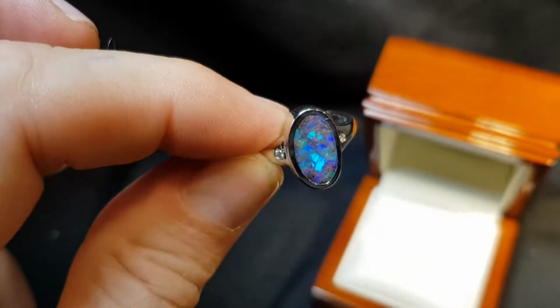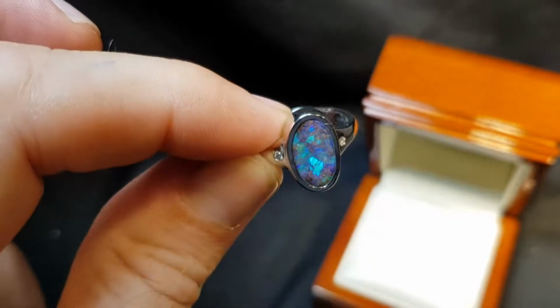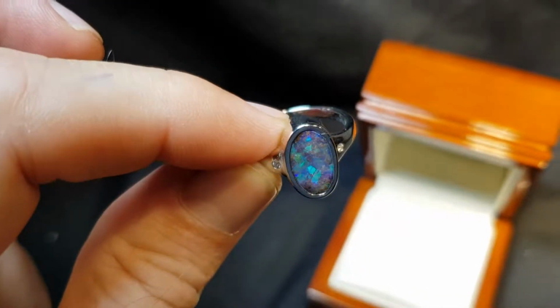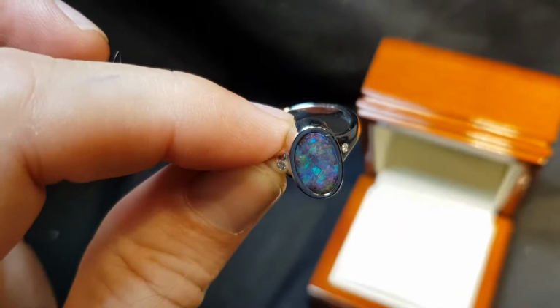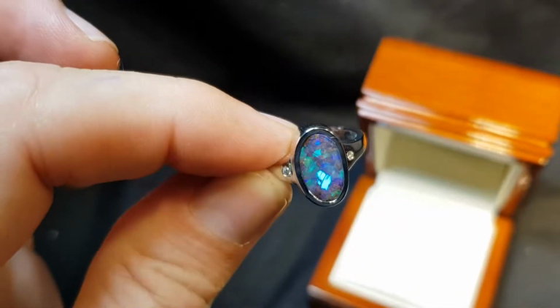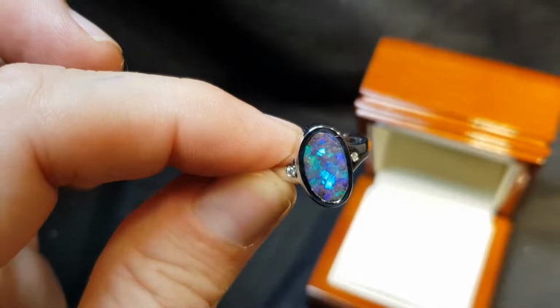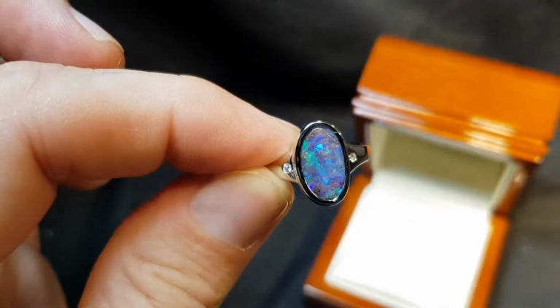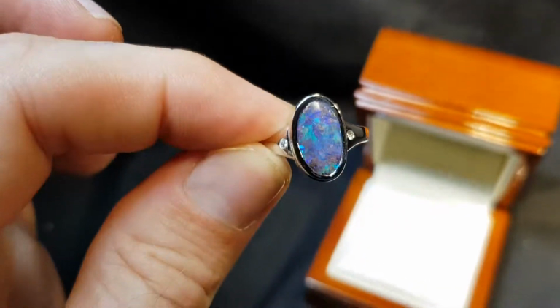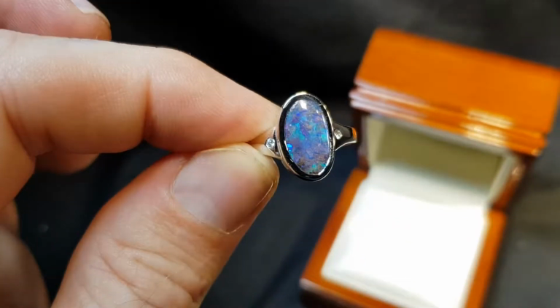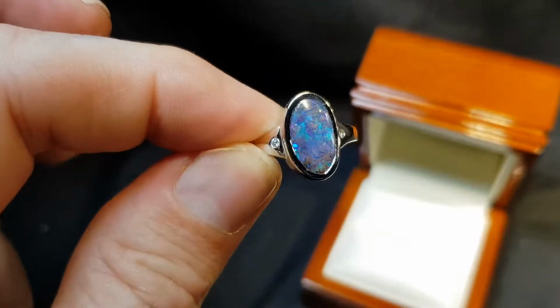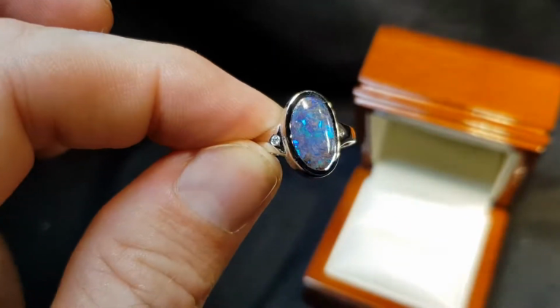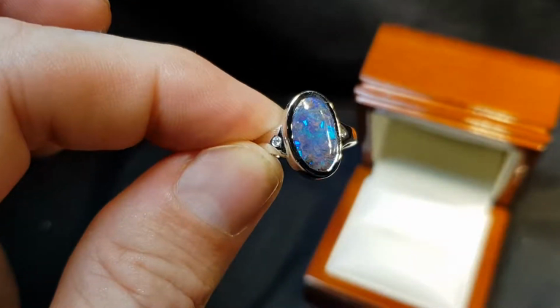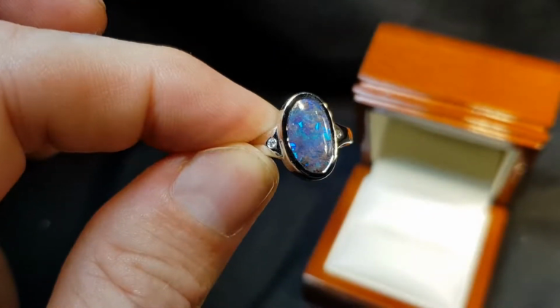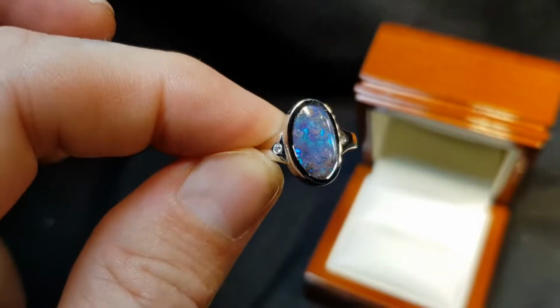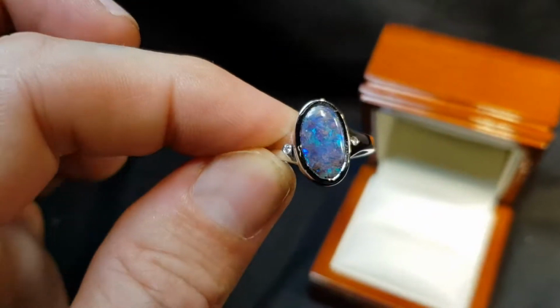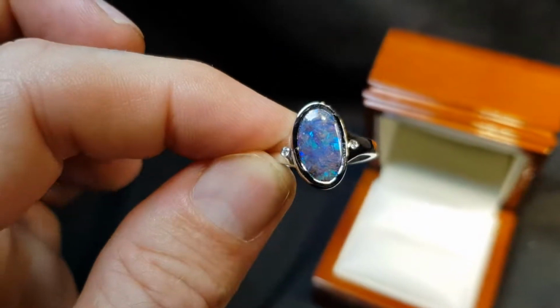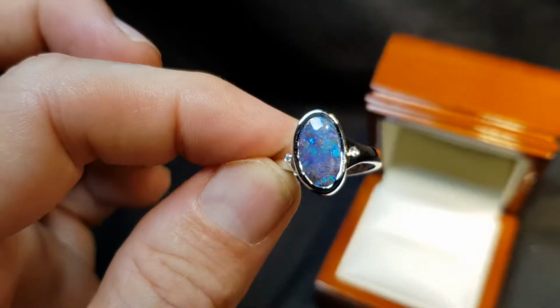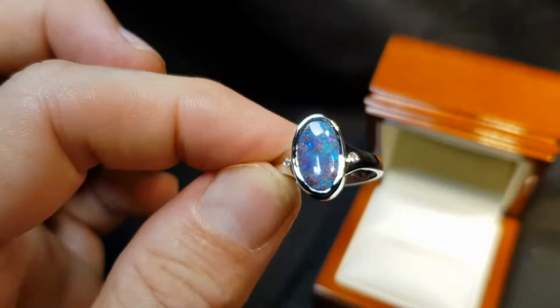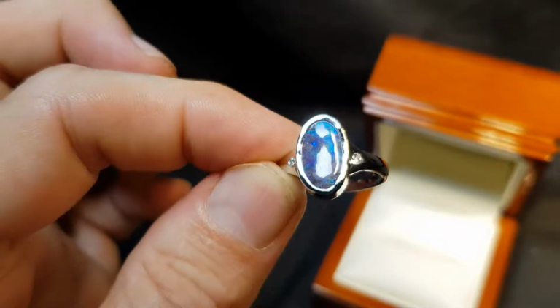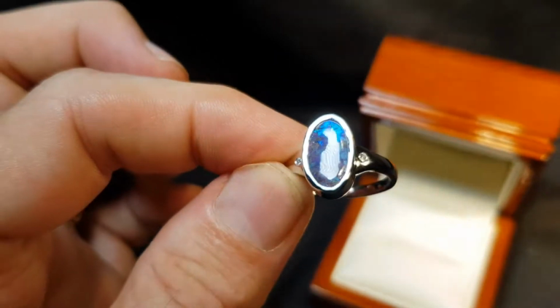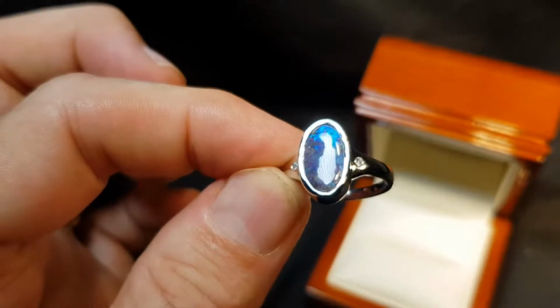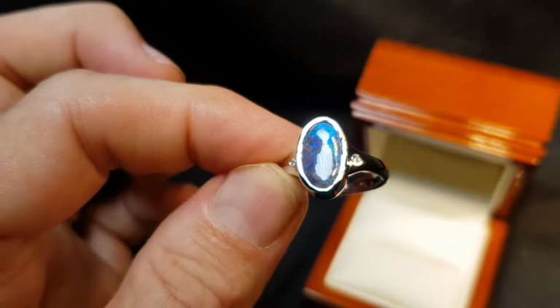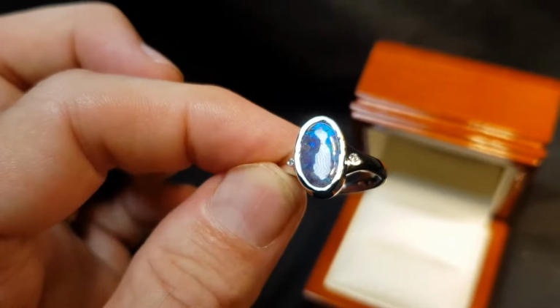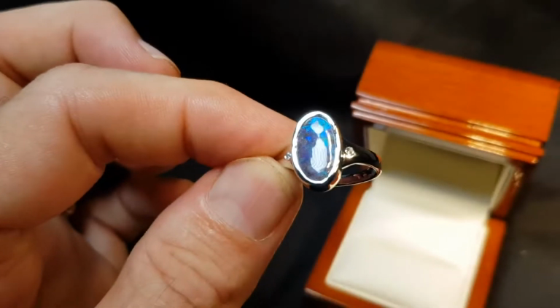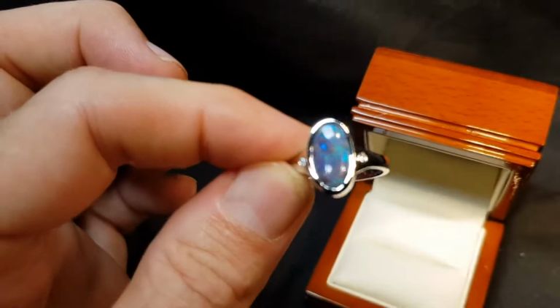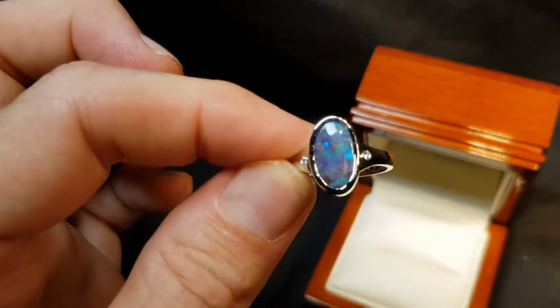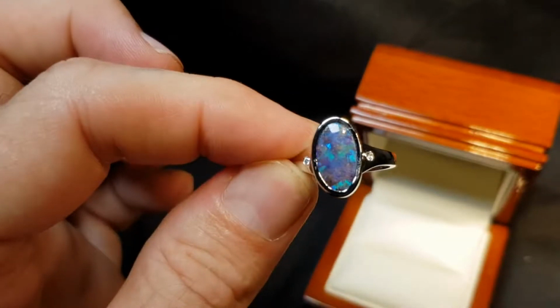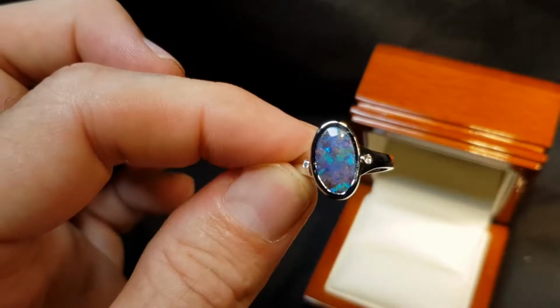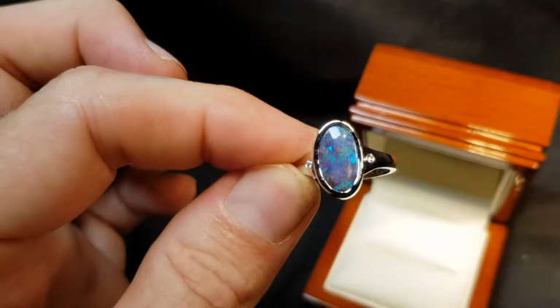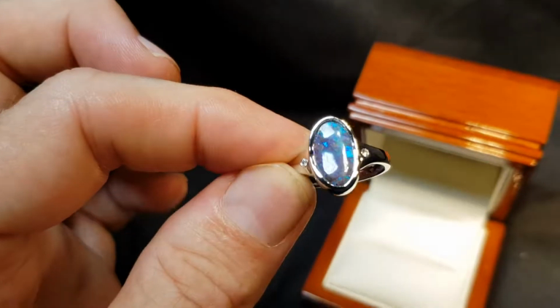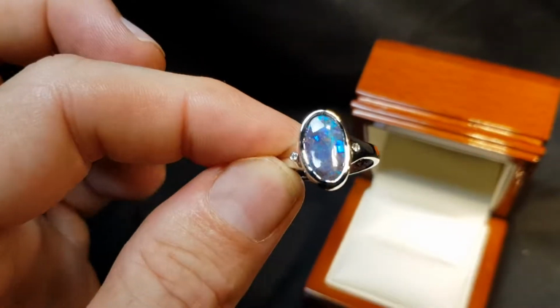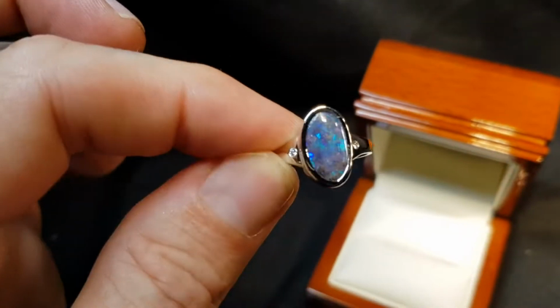It's properly rubbed over. Rub over means that the metal is holding the stone in — it's not just glued in there.